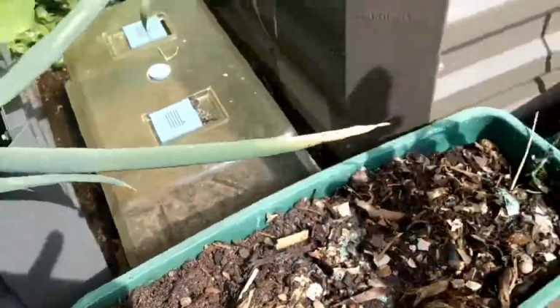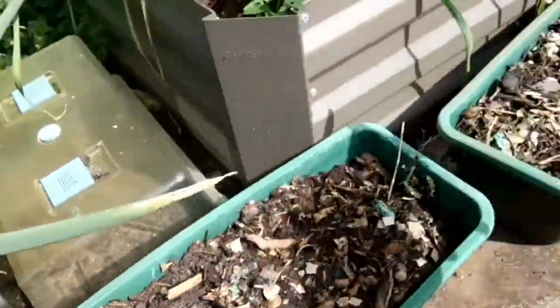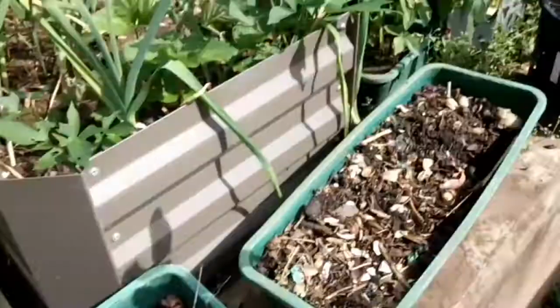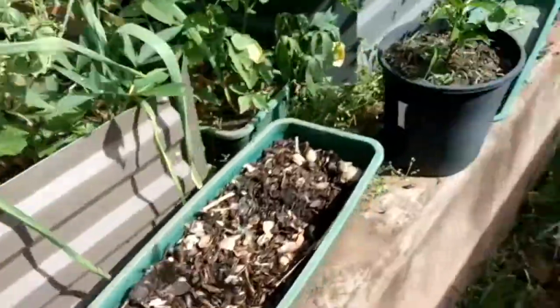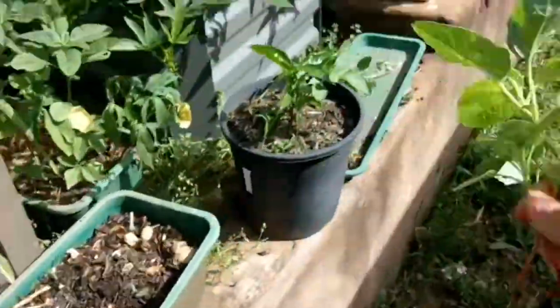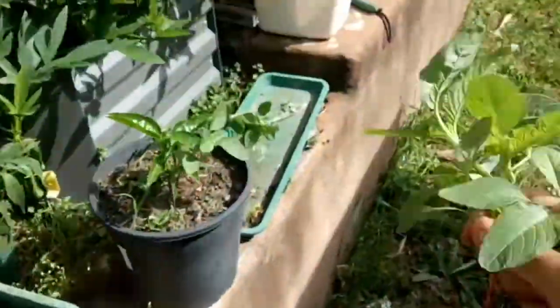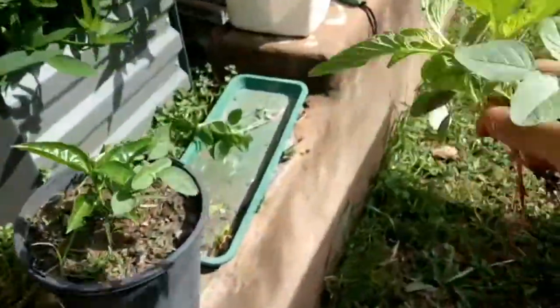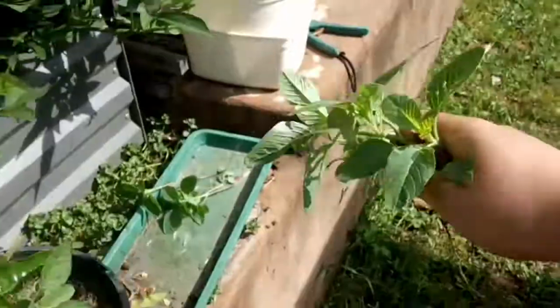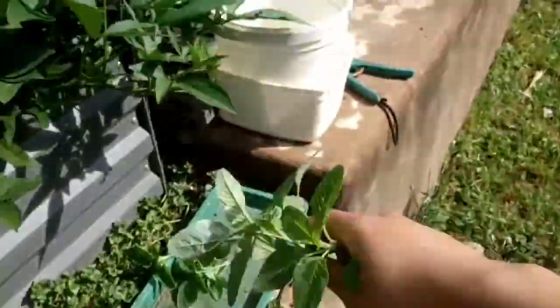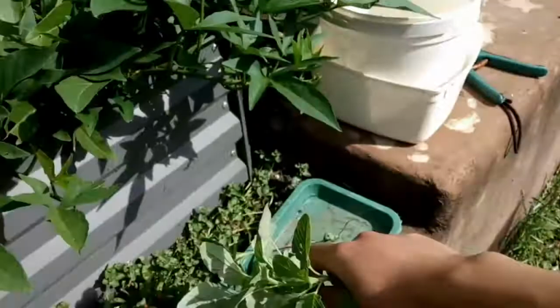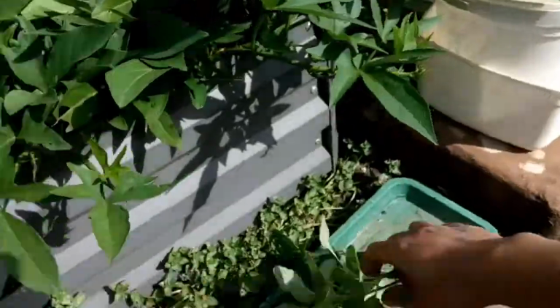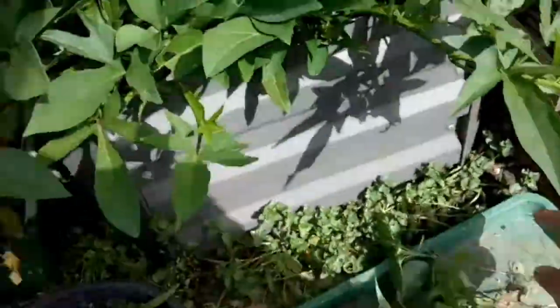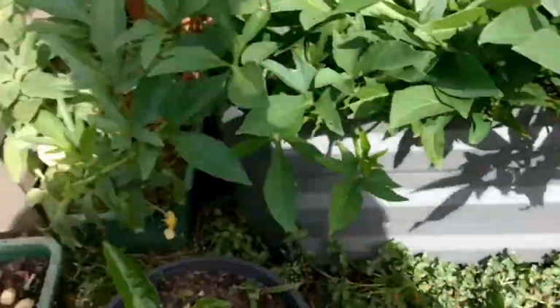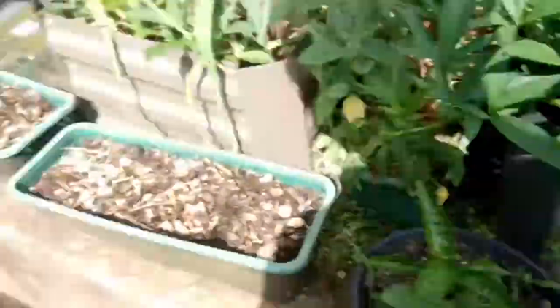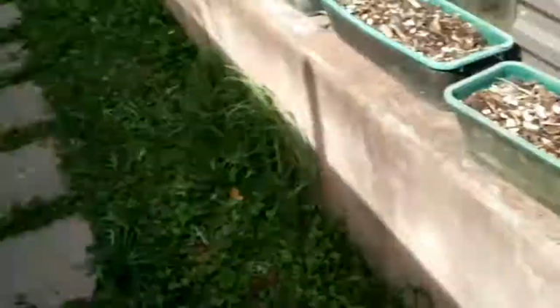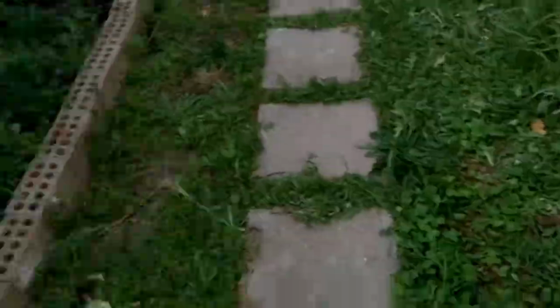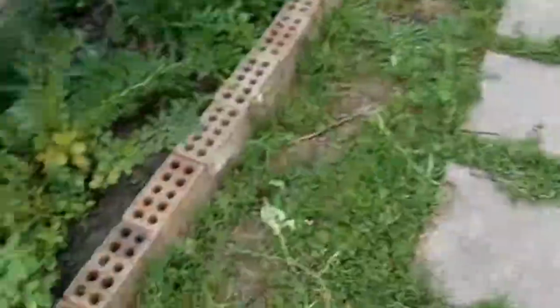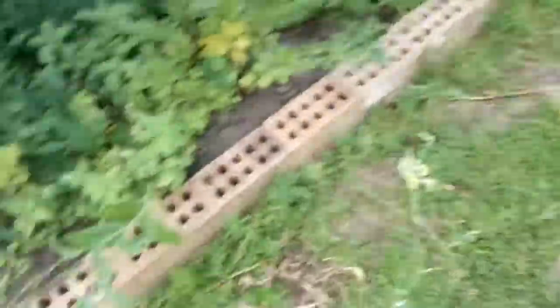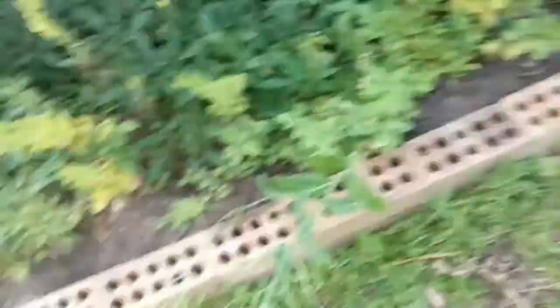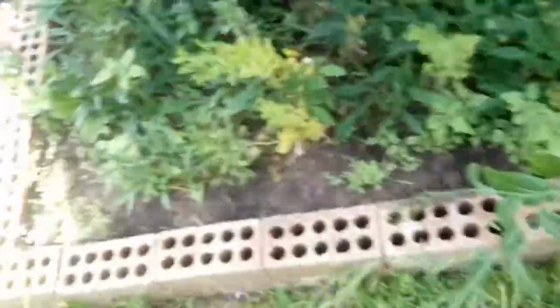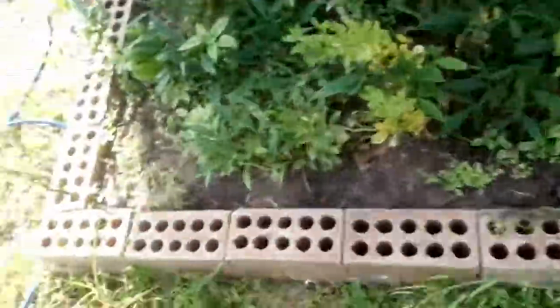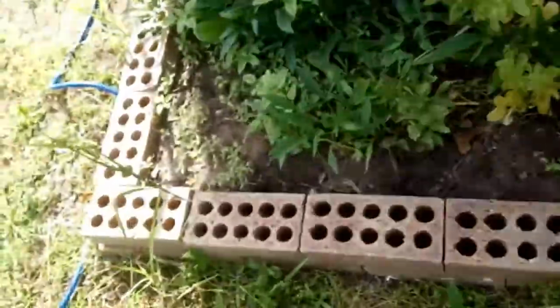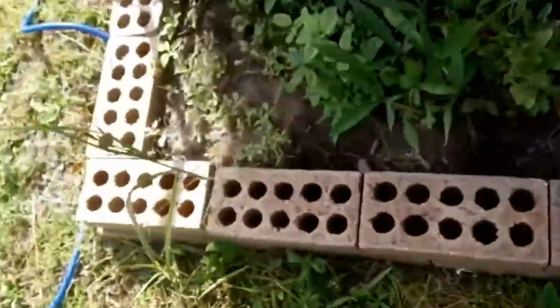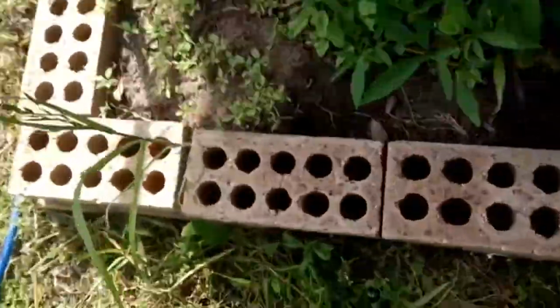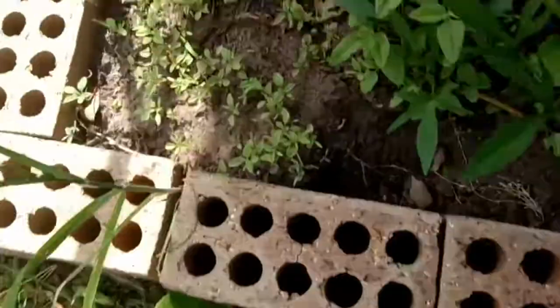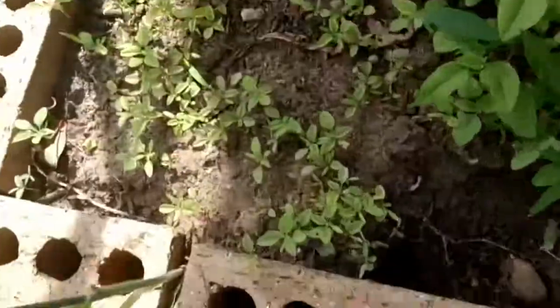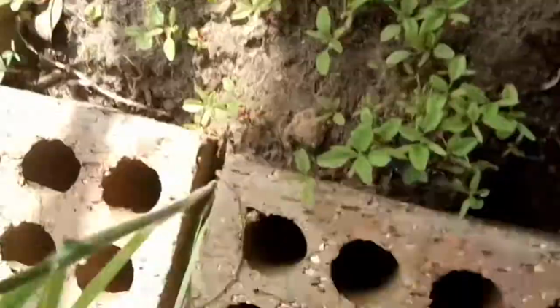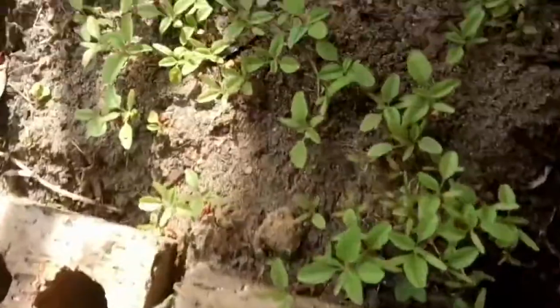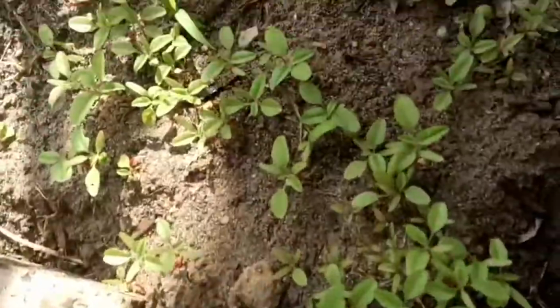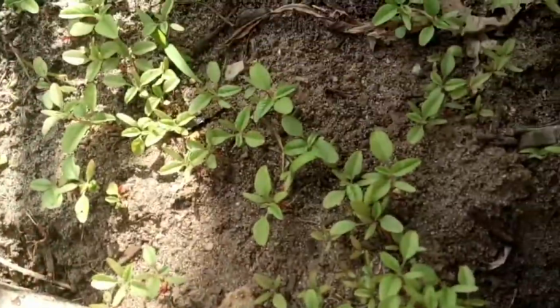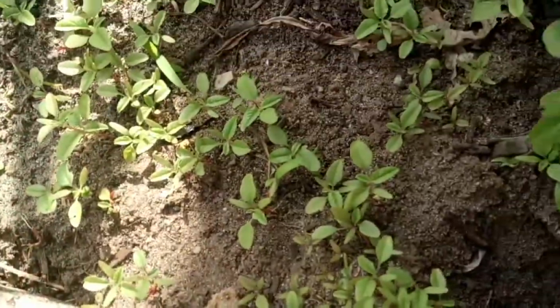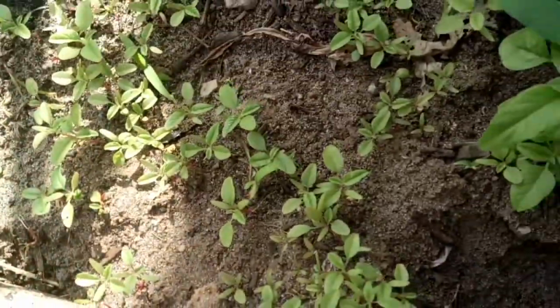All of these are Amaranthus viridis — they are edible, and there's plenty more seedlings of it coming up.